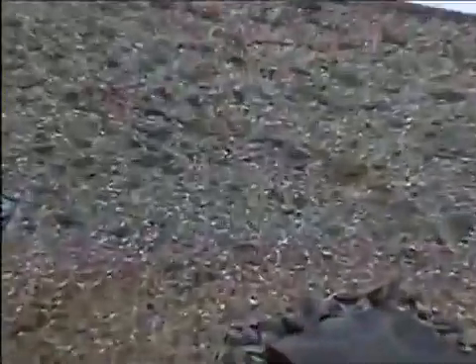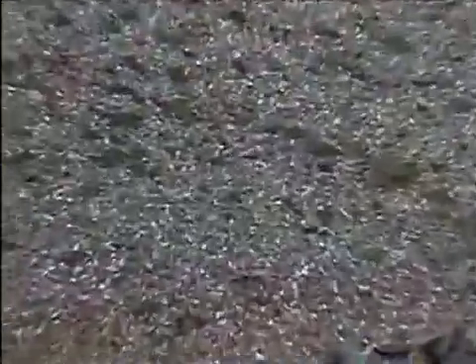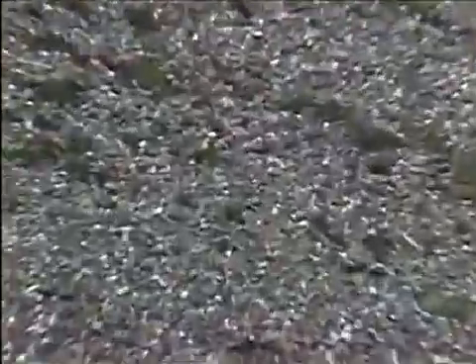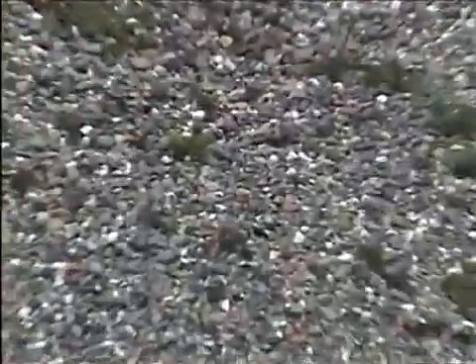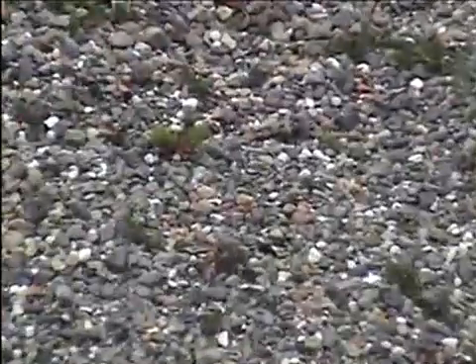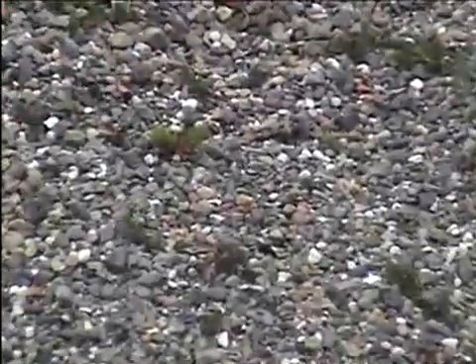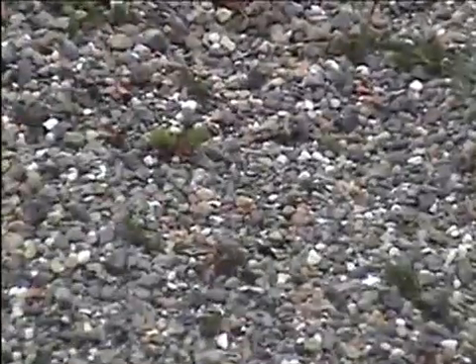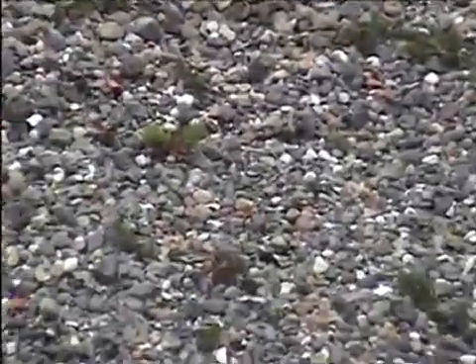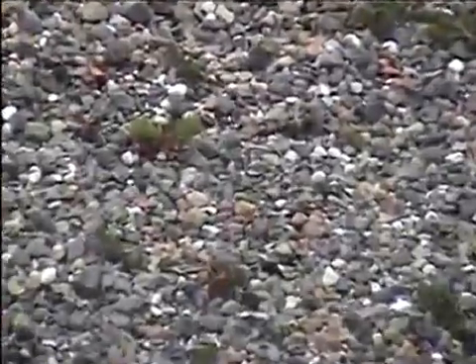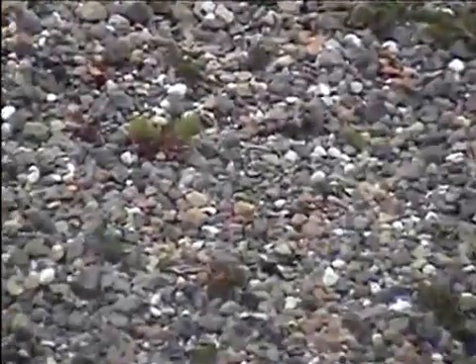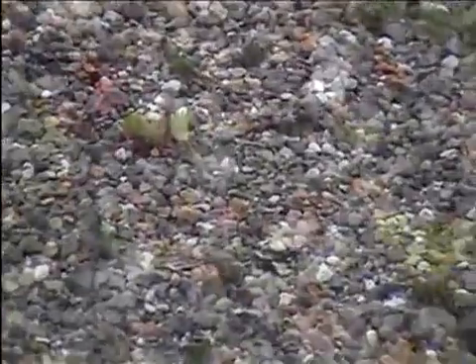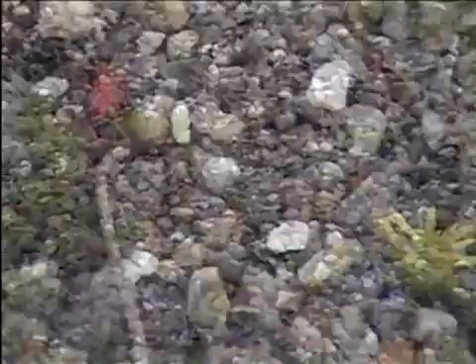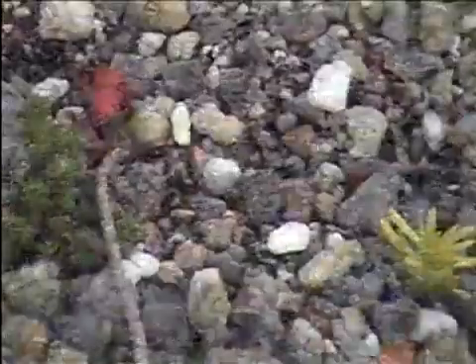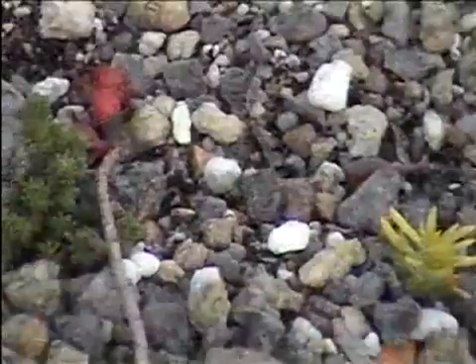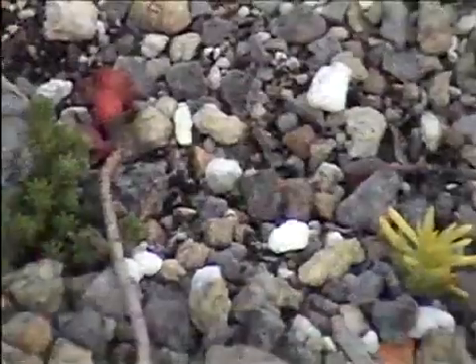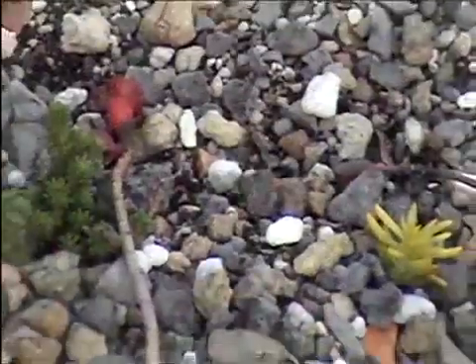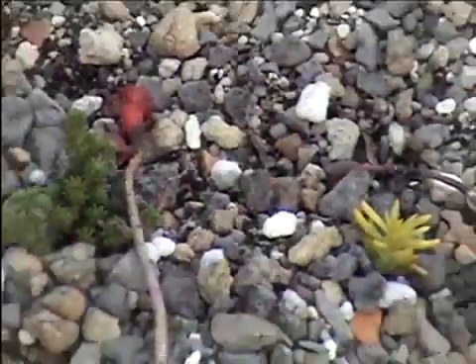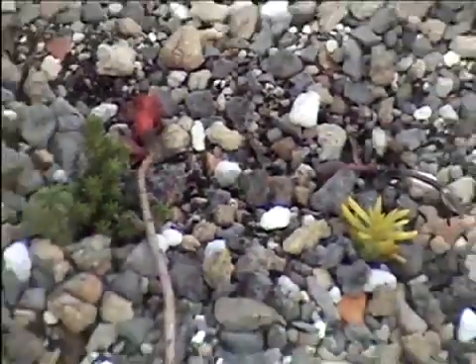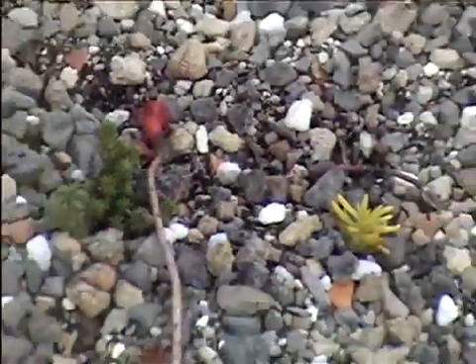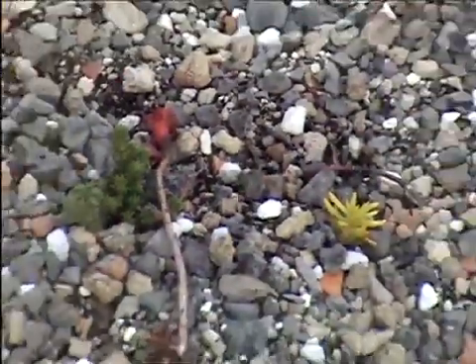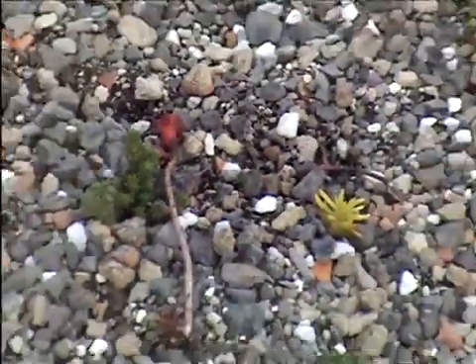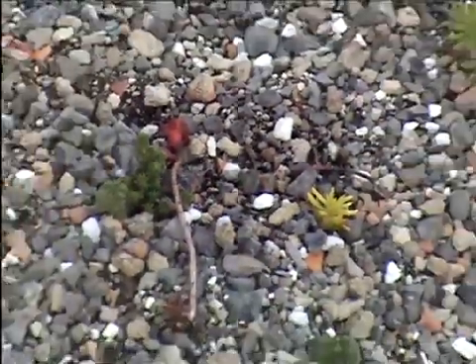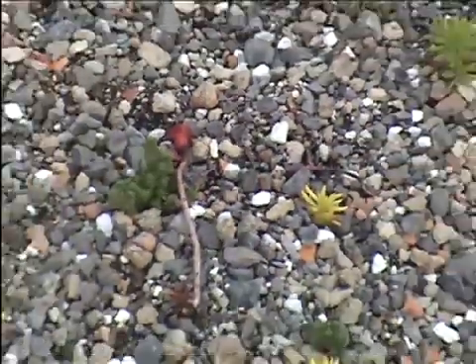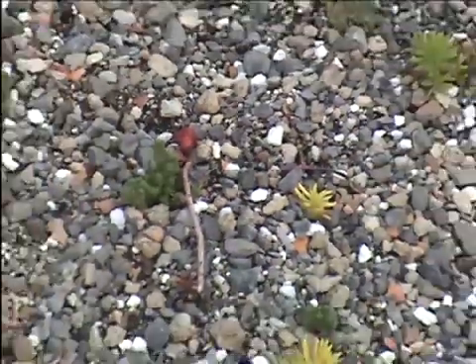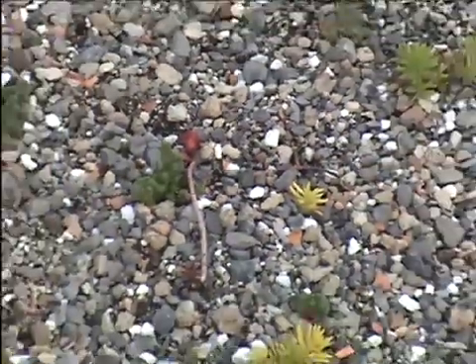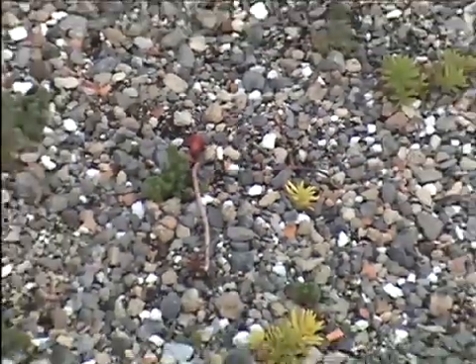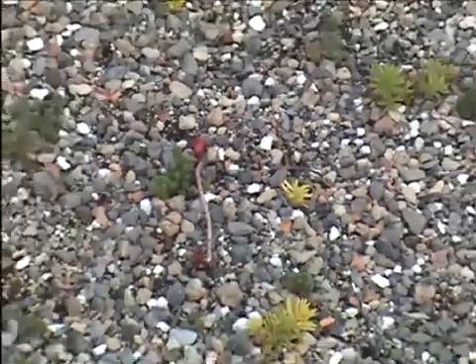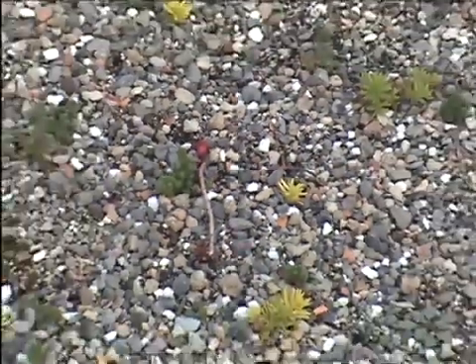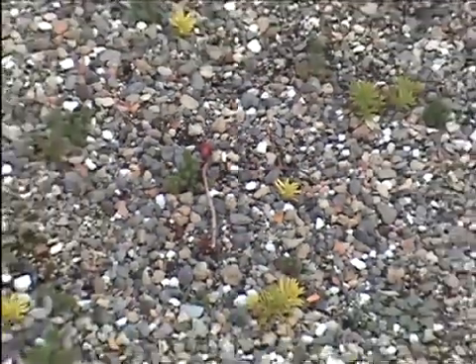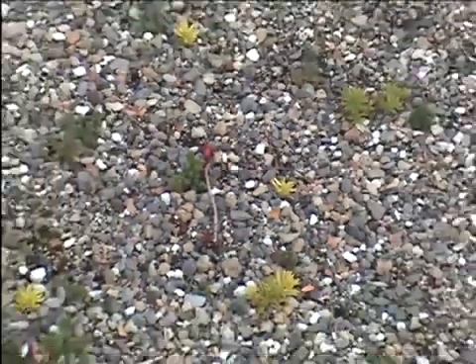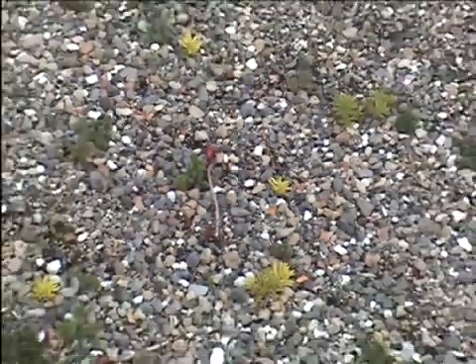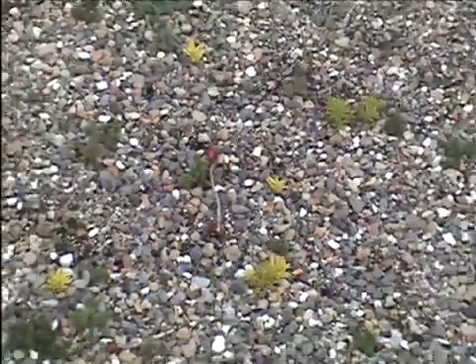Returning to the roof two months later after planting, you can see the sedum cuttings have begun to root and will eventually form a vegetative carpet of sedum on the roof.